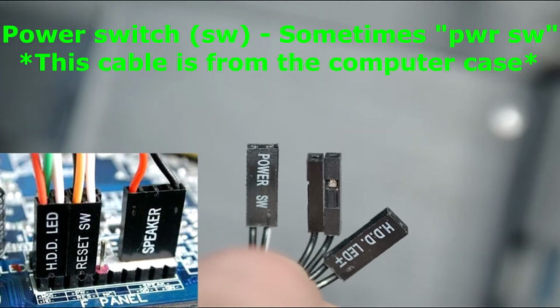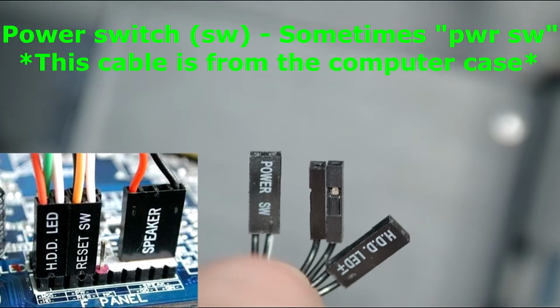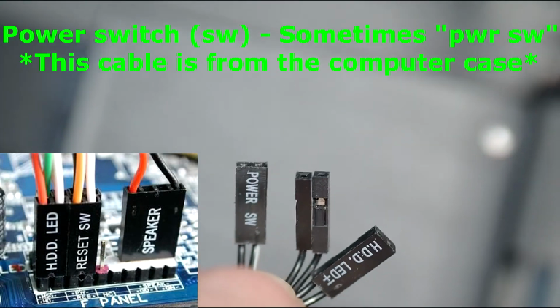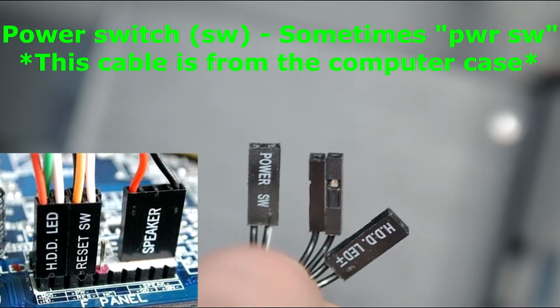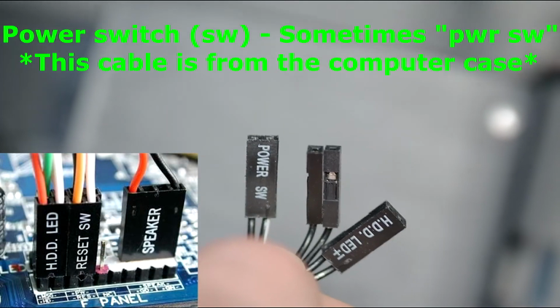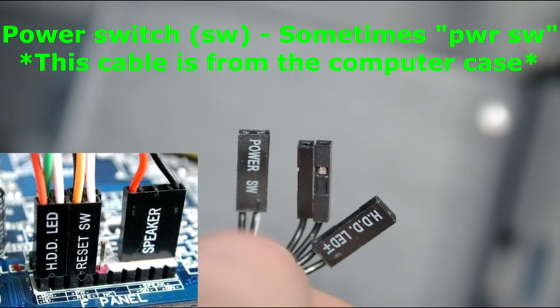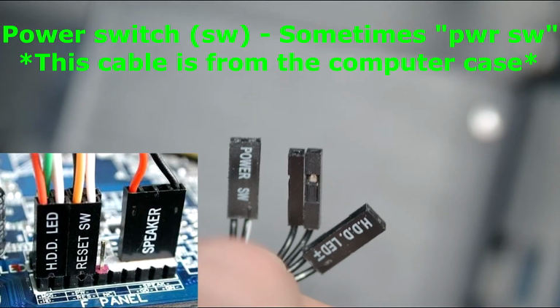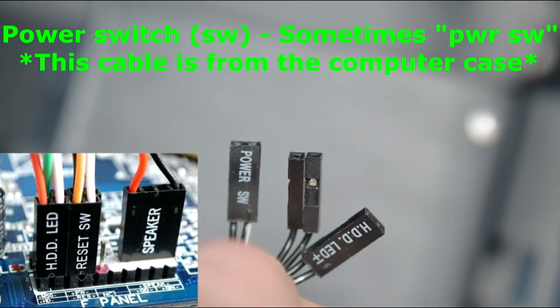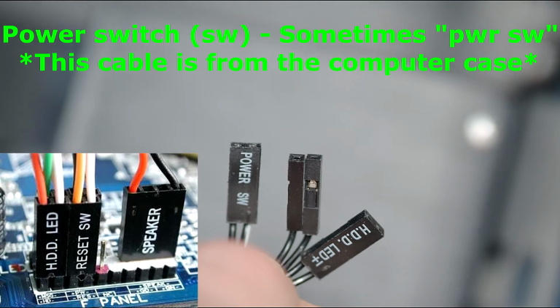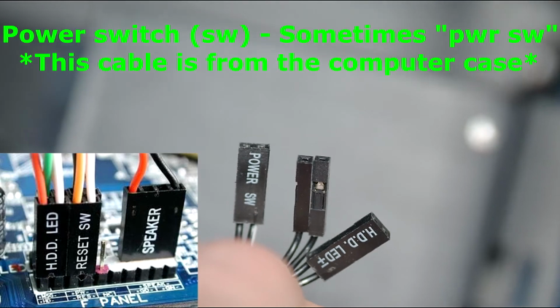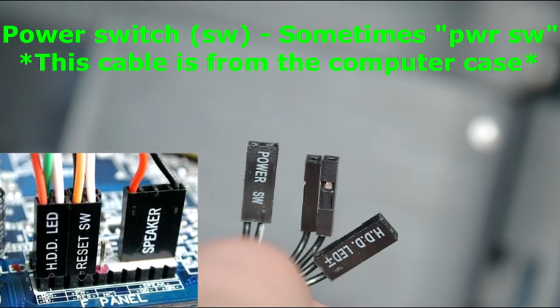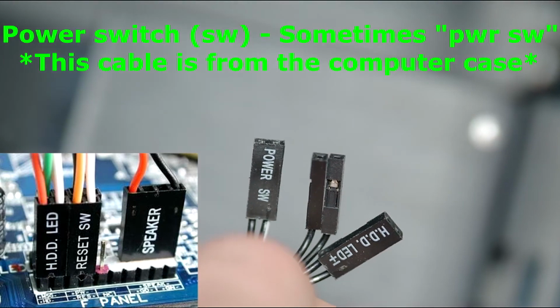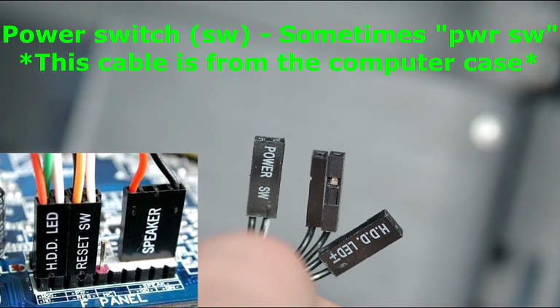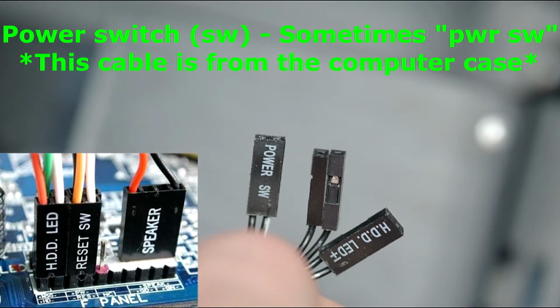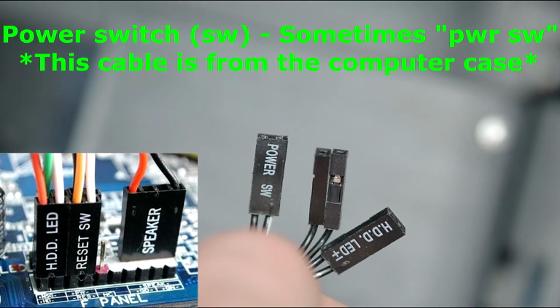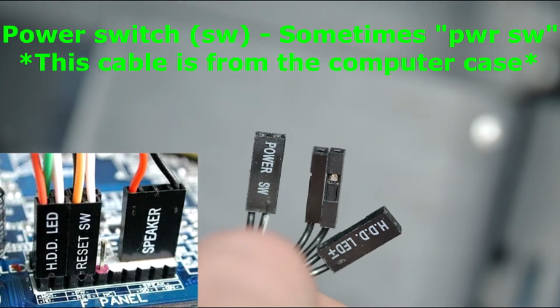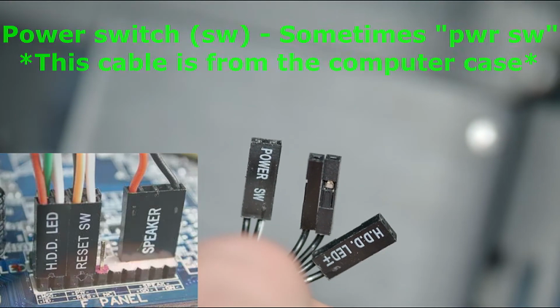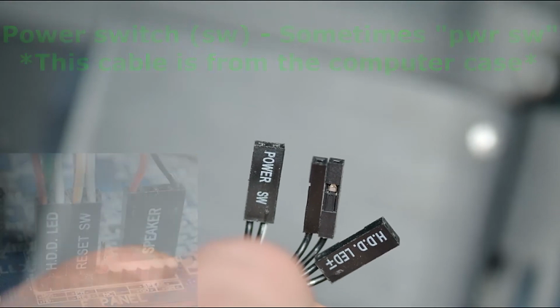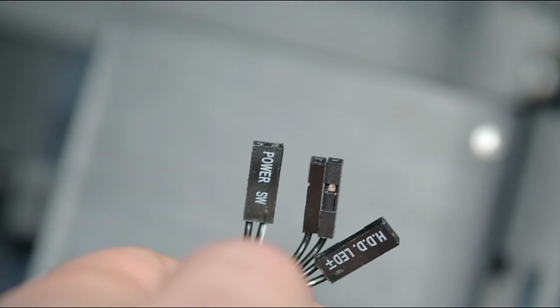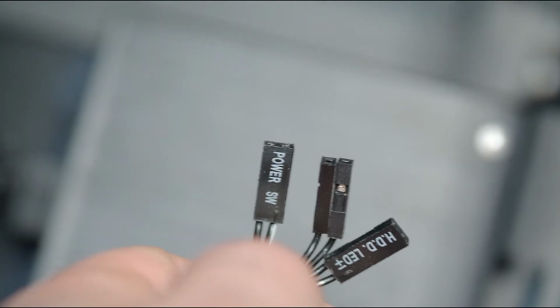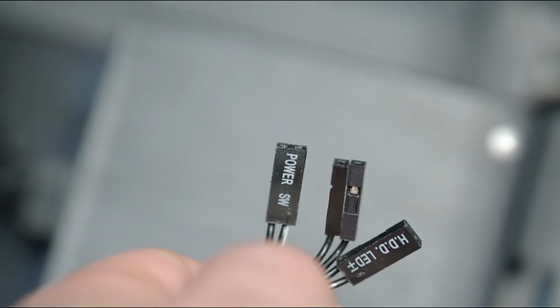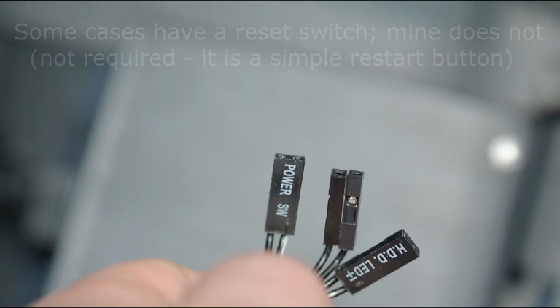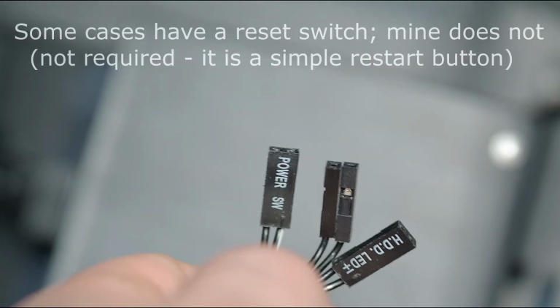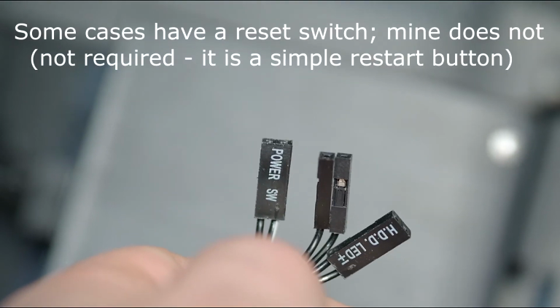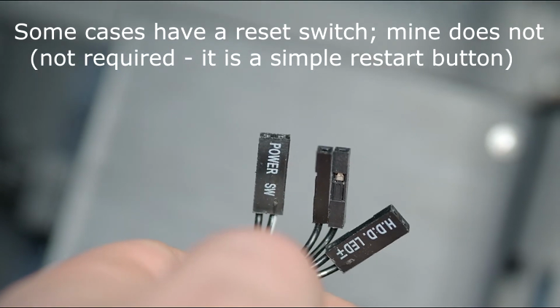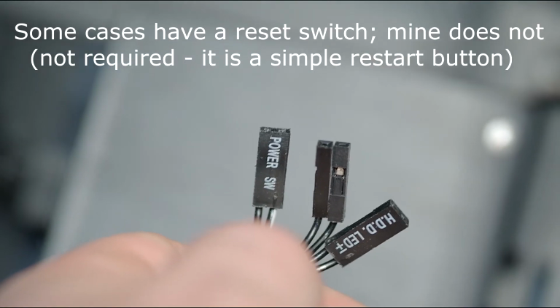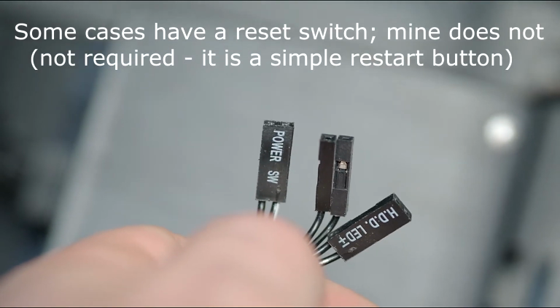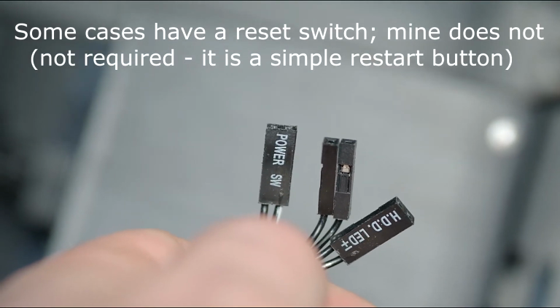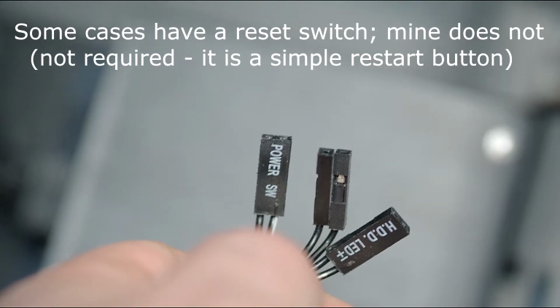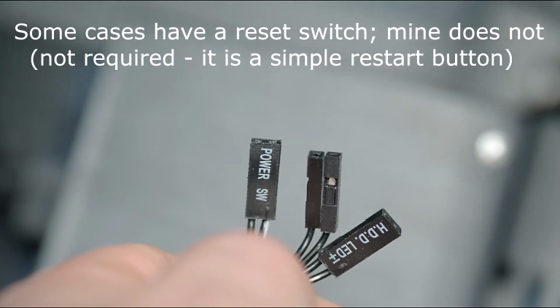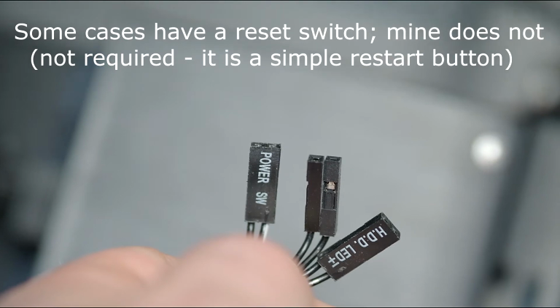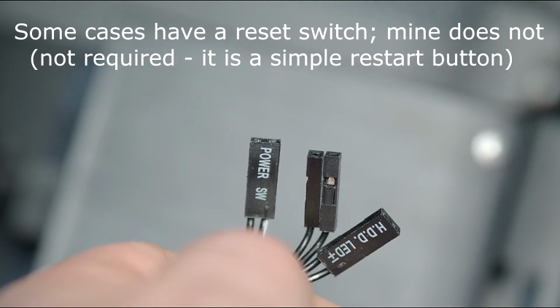If the power switch is not connected, your computer will not start and you'll have to do what Linus Tech Tips does — use a screwdriver or something to short the two pins together.